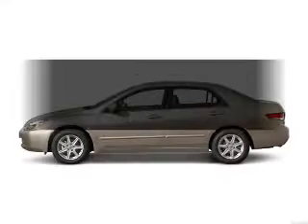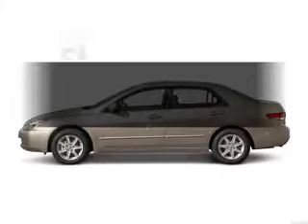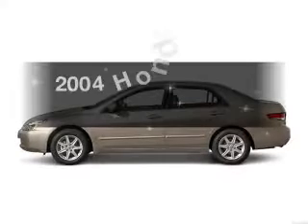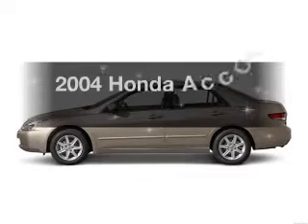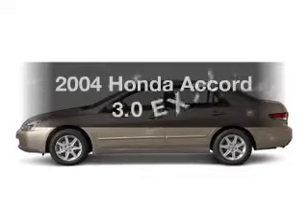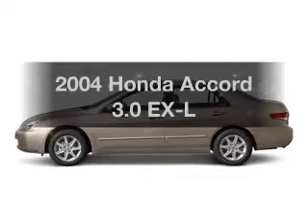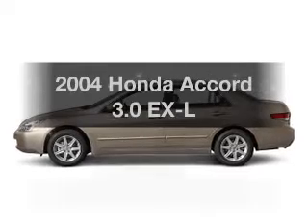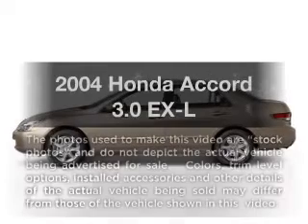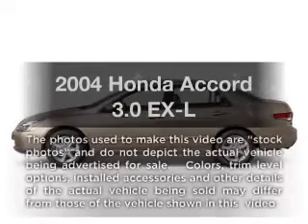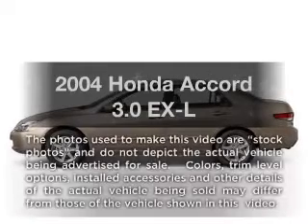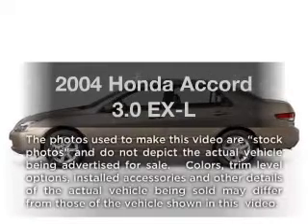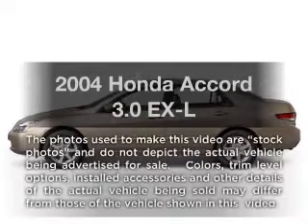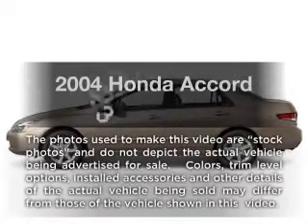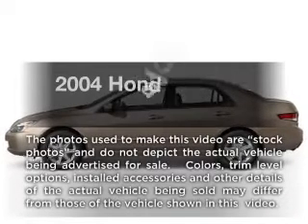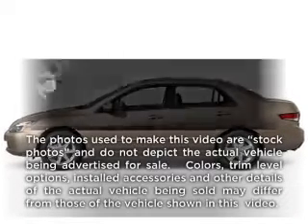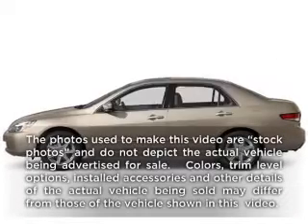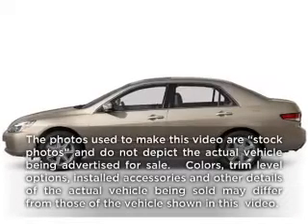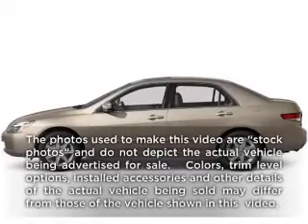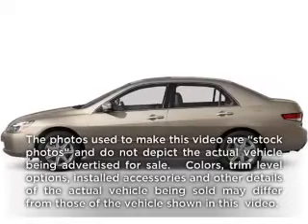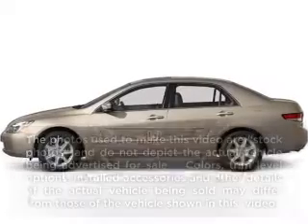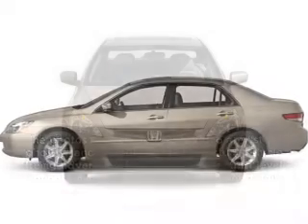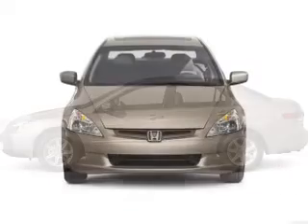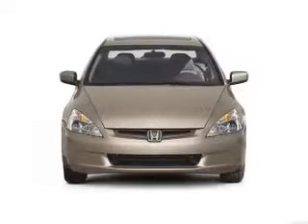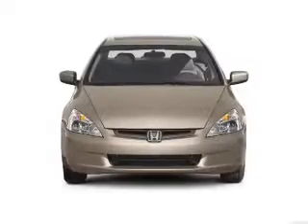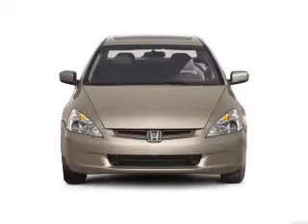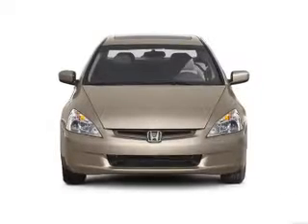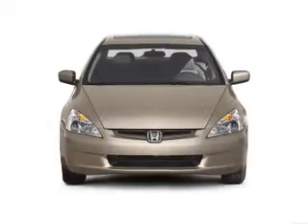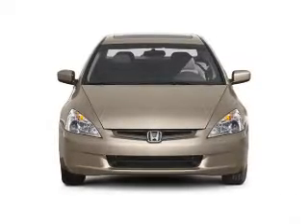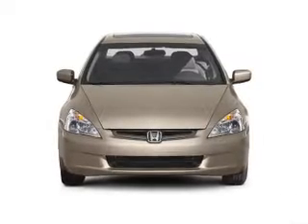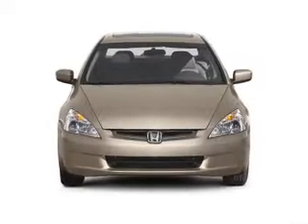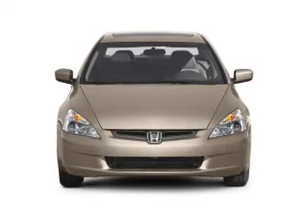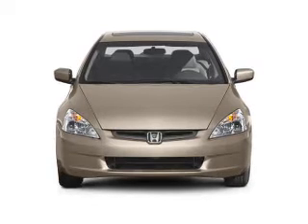Get noticed in this 2004 Honda Accord. If you're looking for a first-rate auto, this one could be yours today.